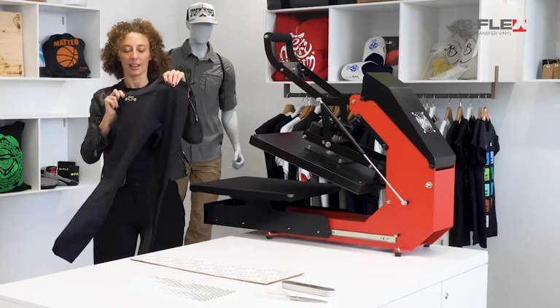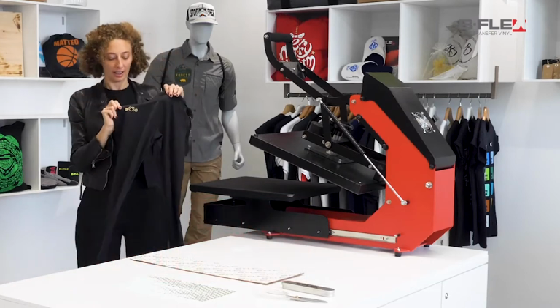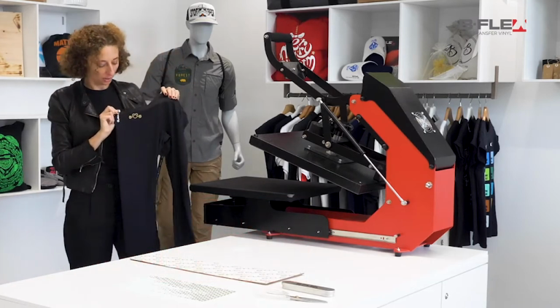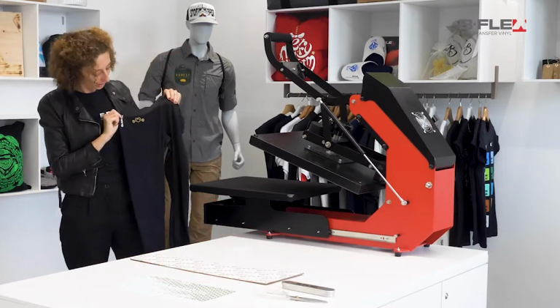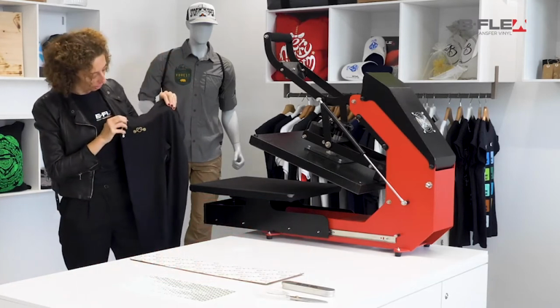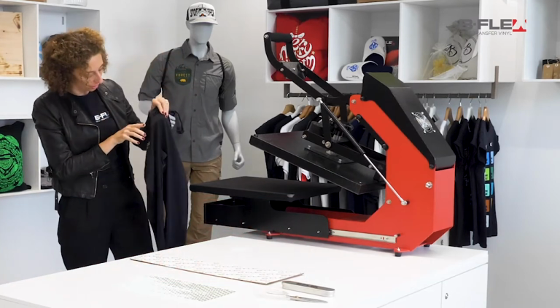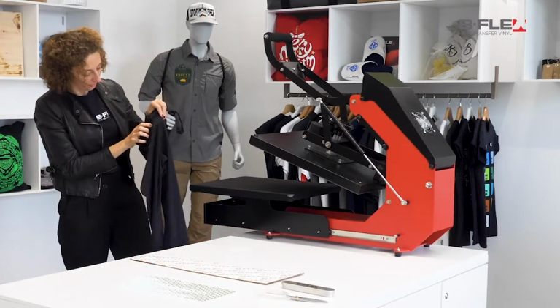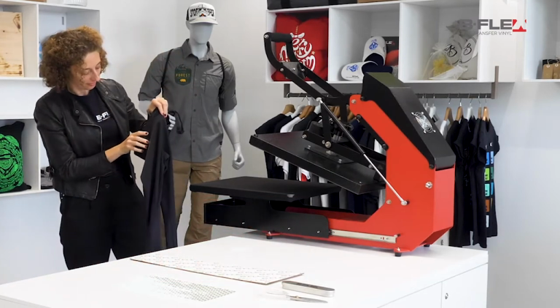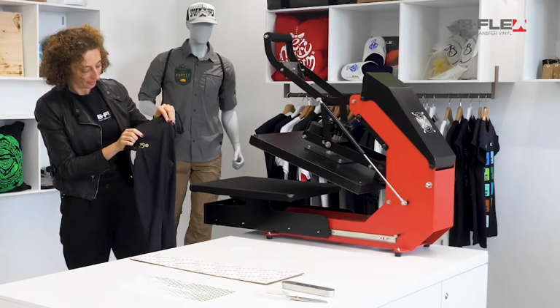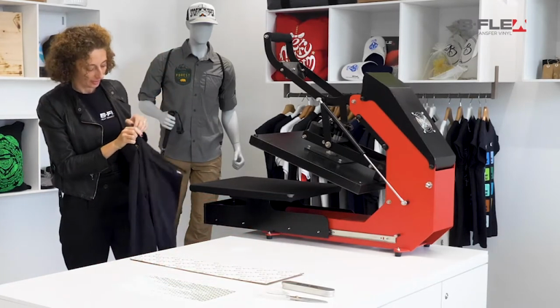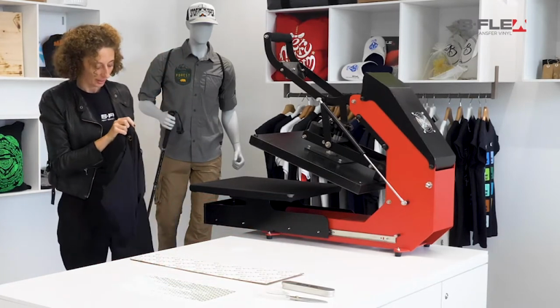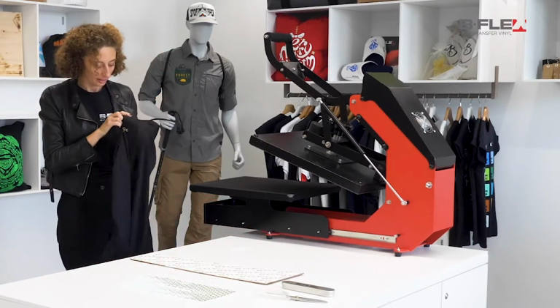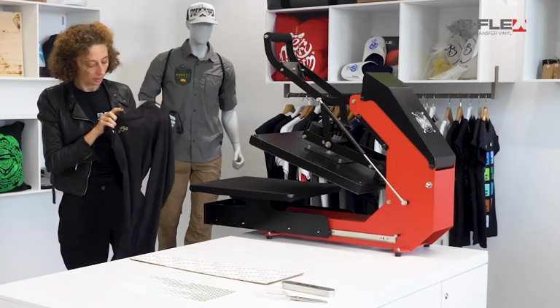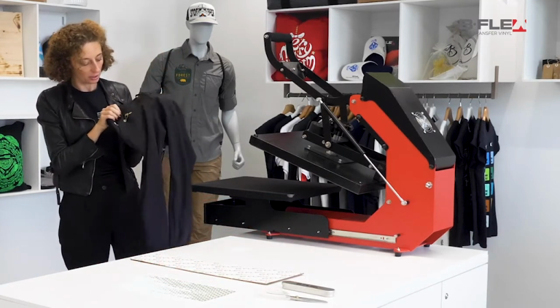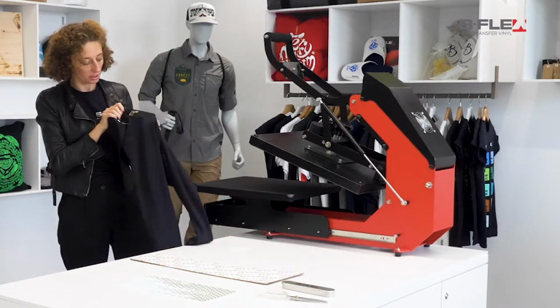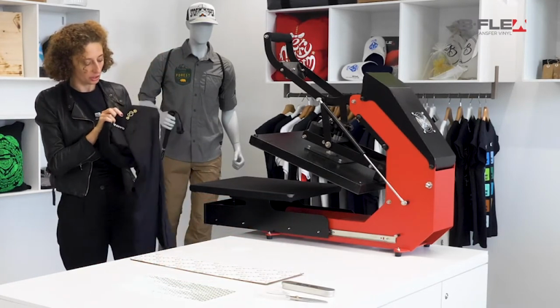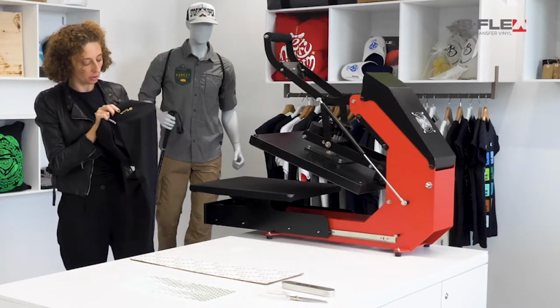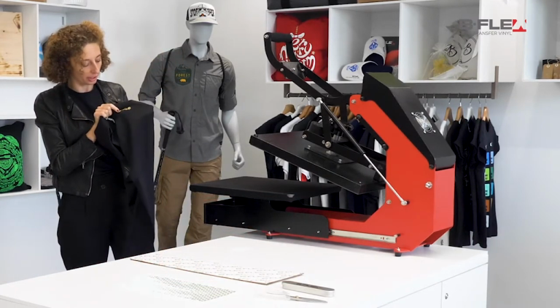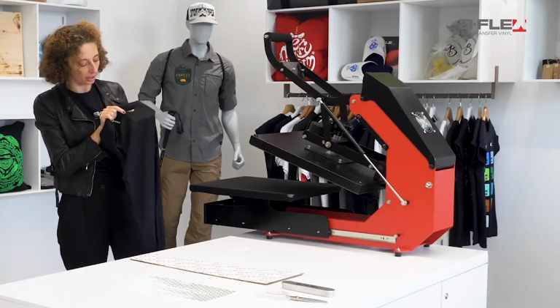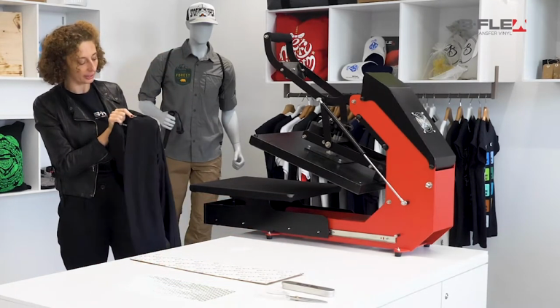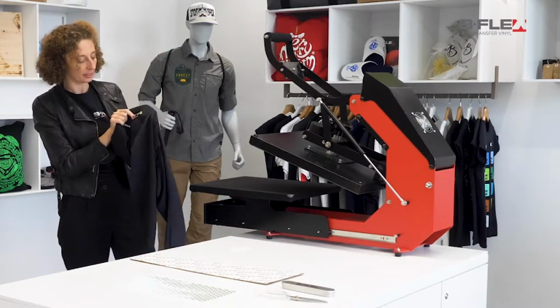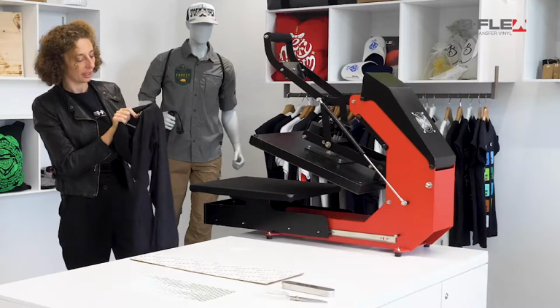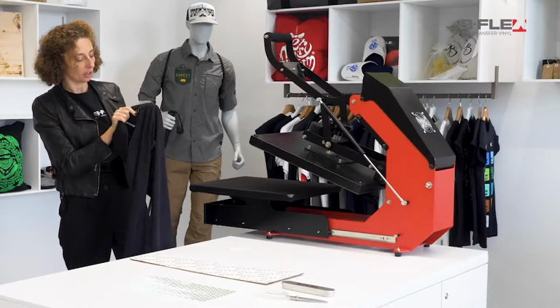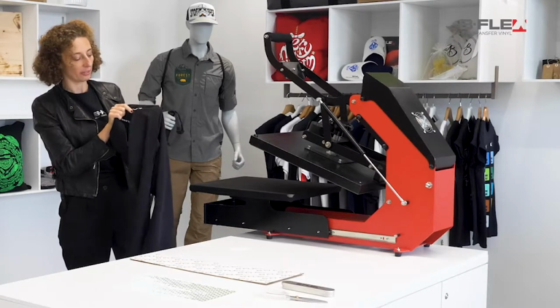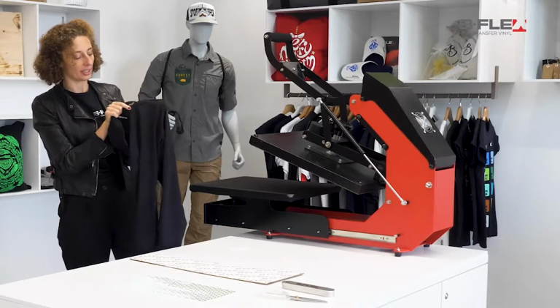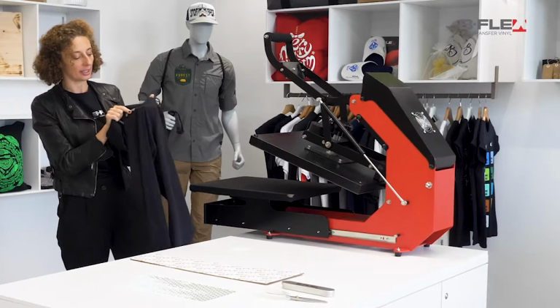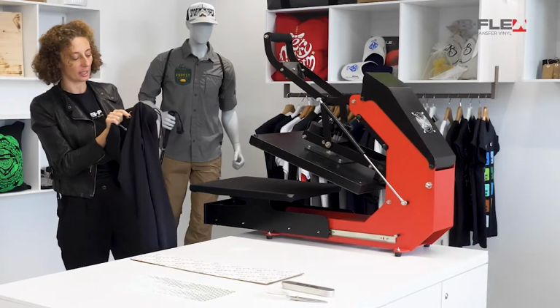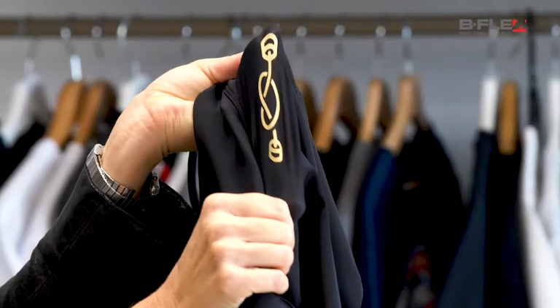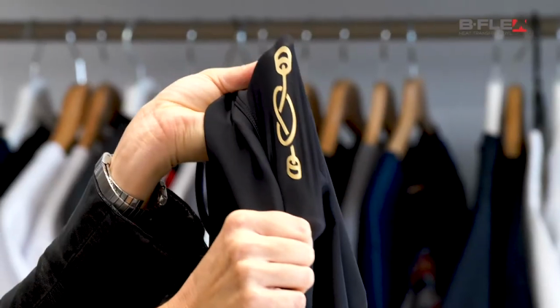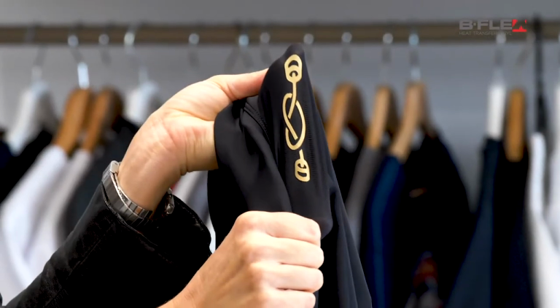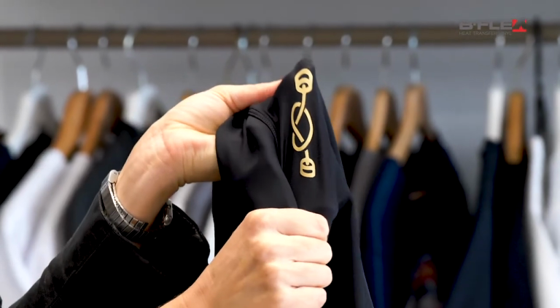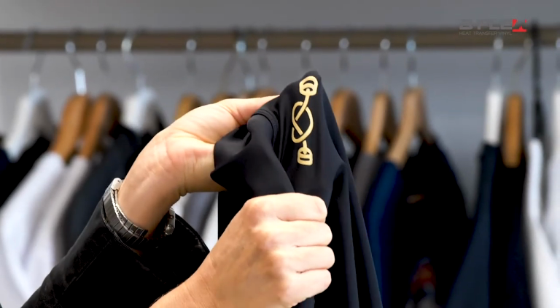BF Stretch is applied in 10 seconds at 140 degrees Celsius. Here's the result. As you can see the vinyl has no issue keeping up with the stretchiness of the garment.